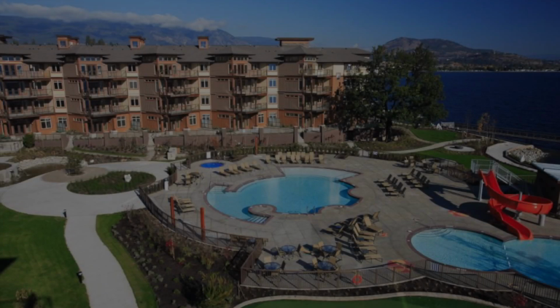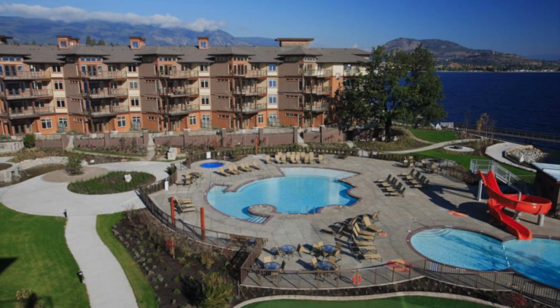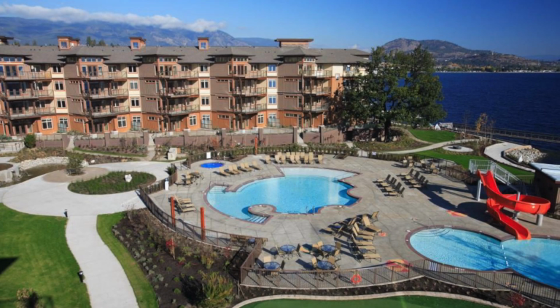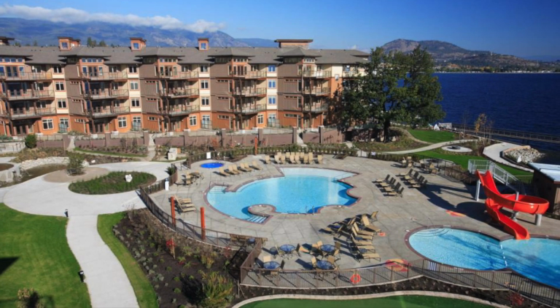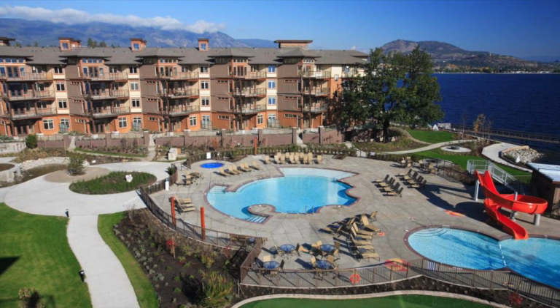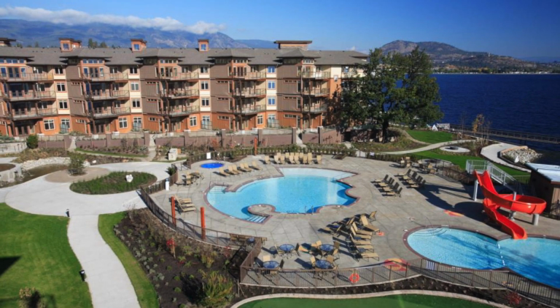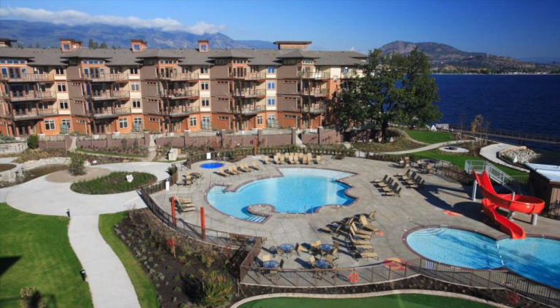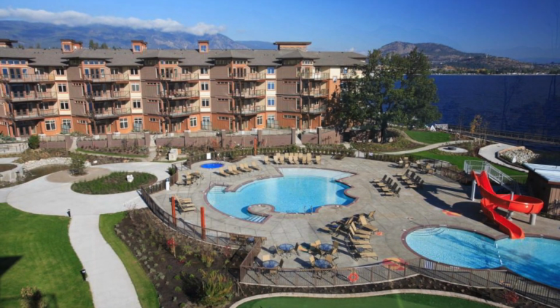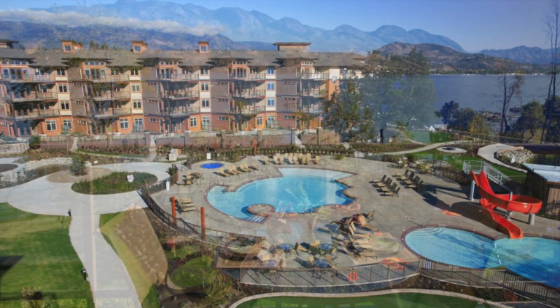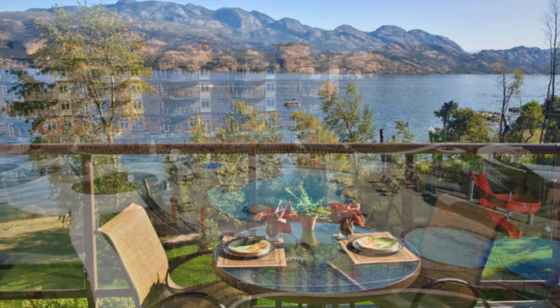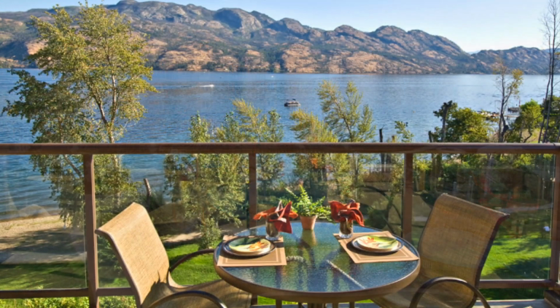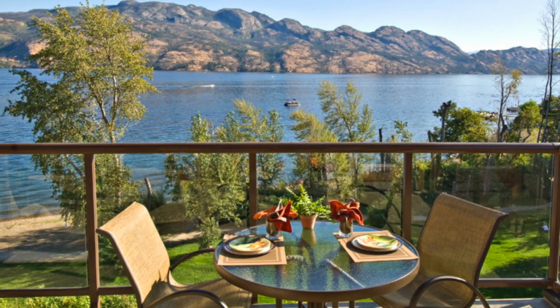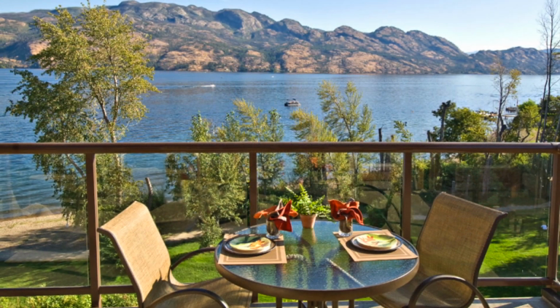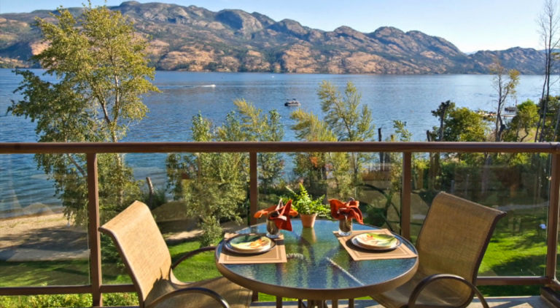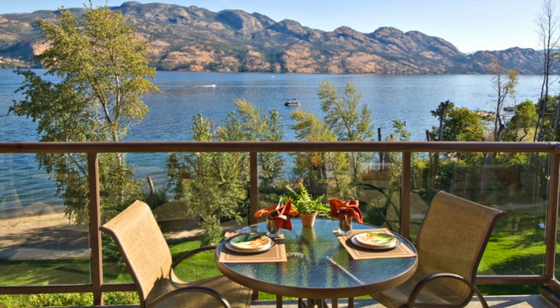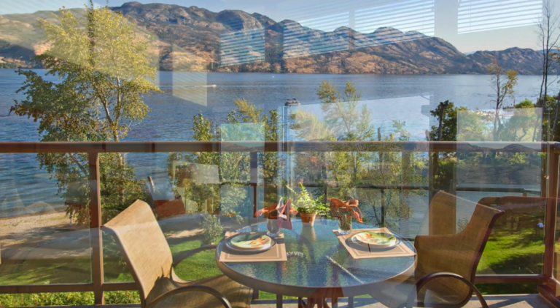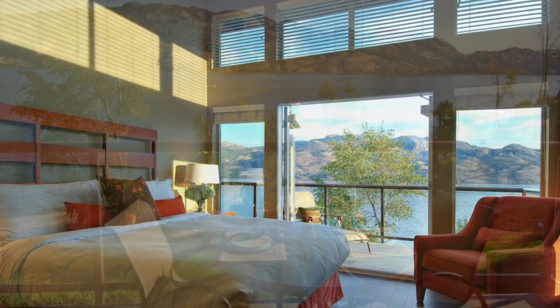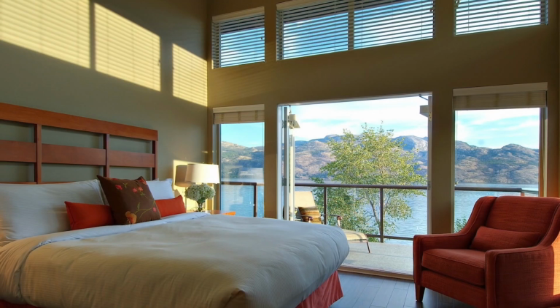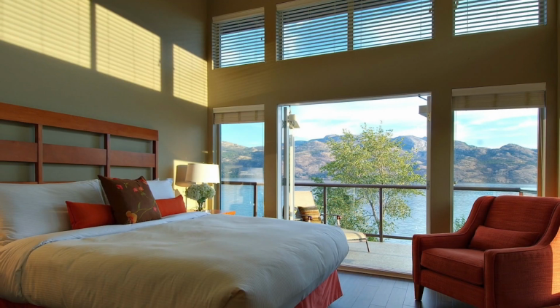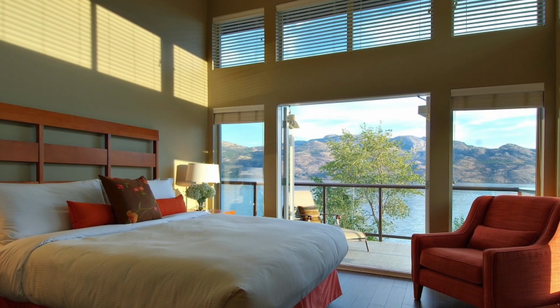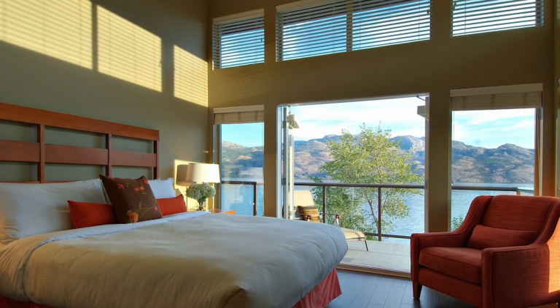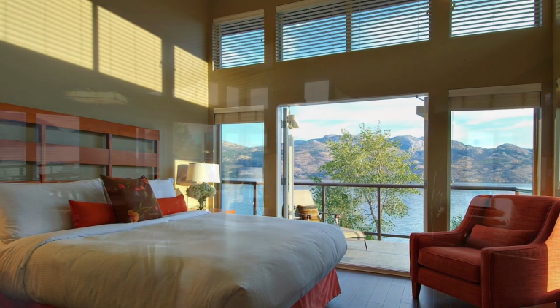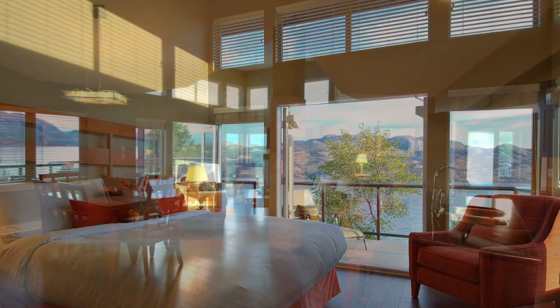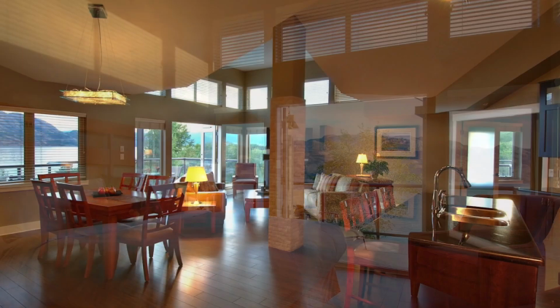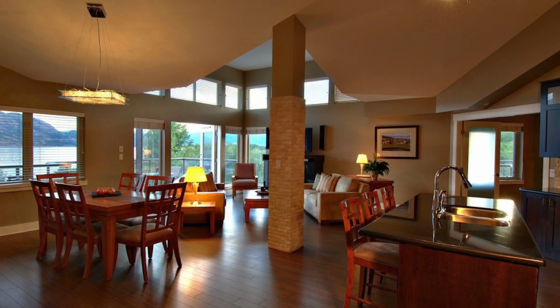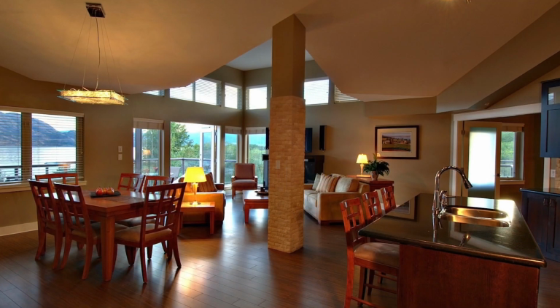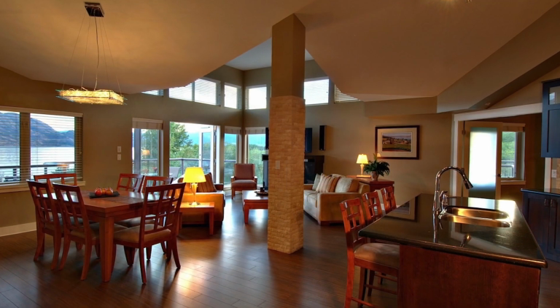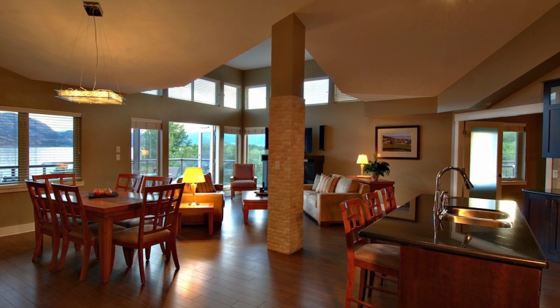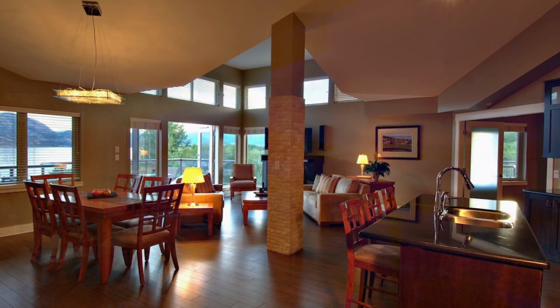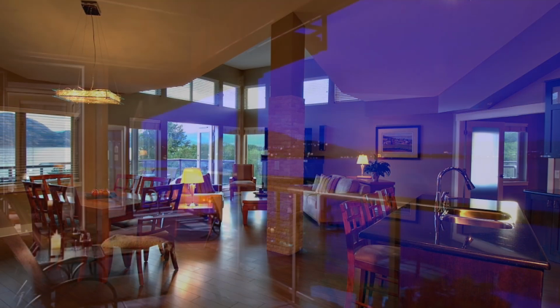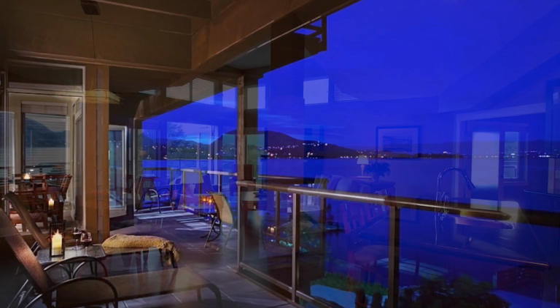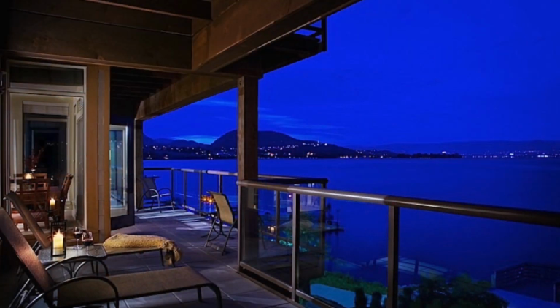When we're in B.C. wine country, one of our favorite places to stay is at the all-suite Cove Lakeside Resort, located right on Okanagan Lake.